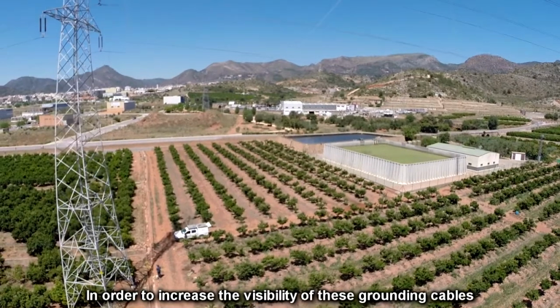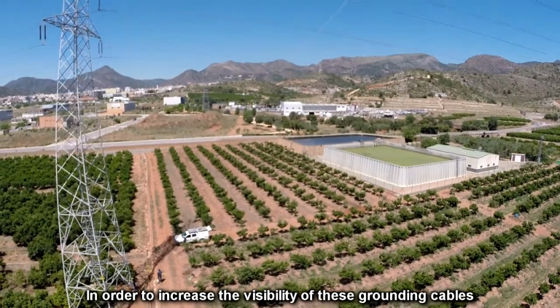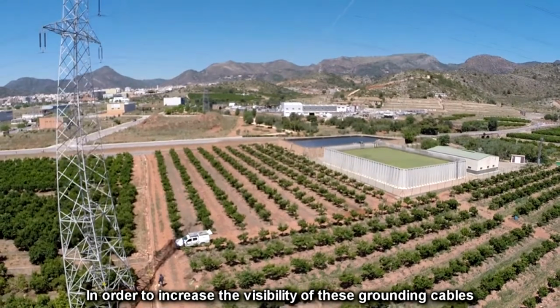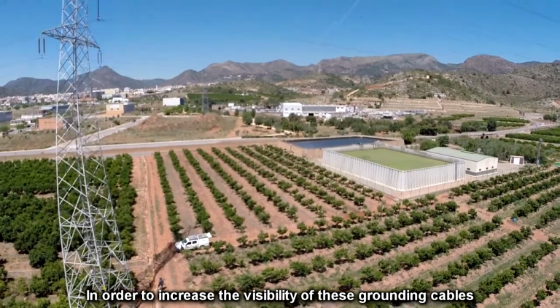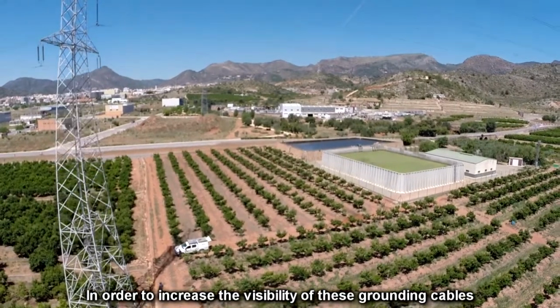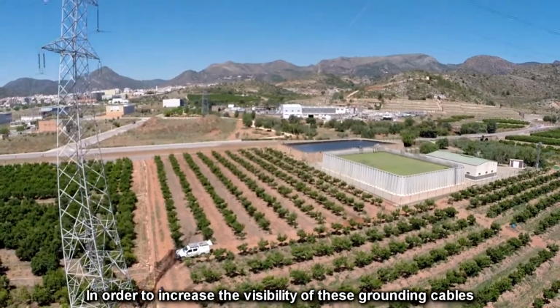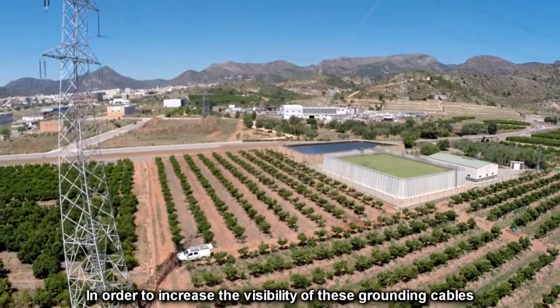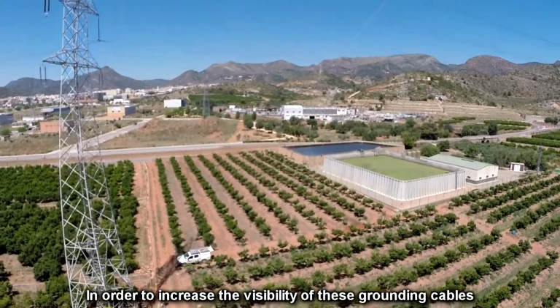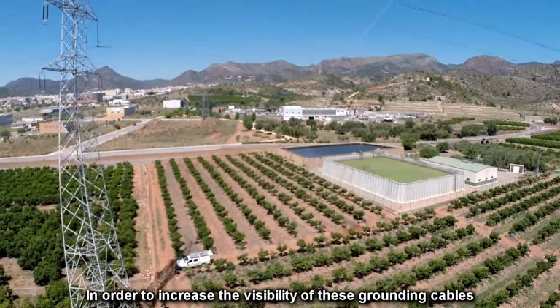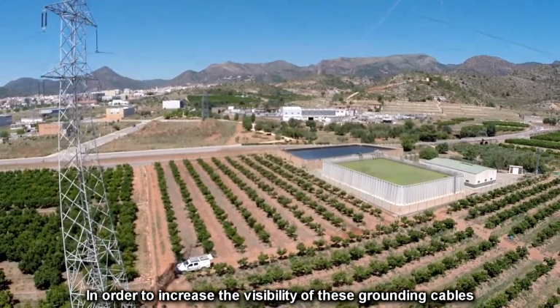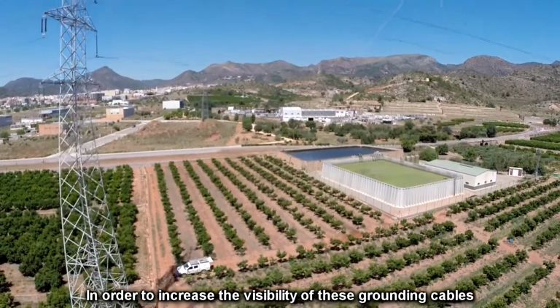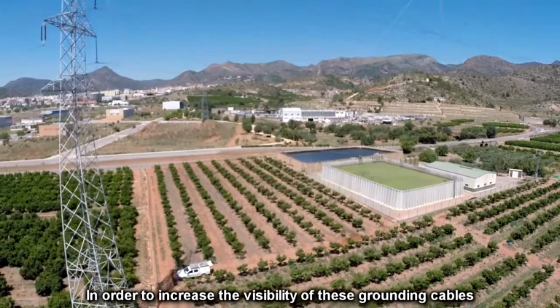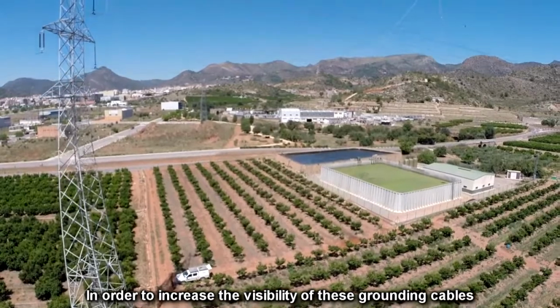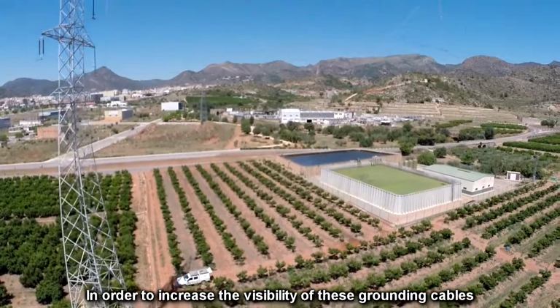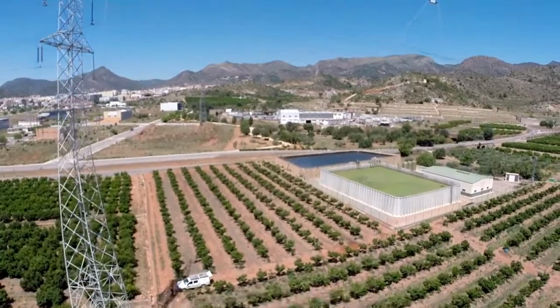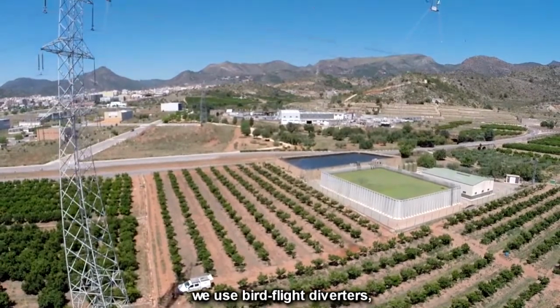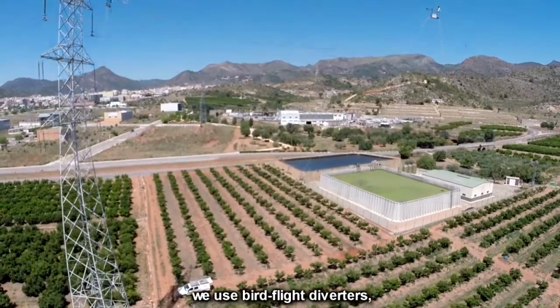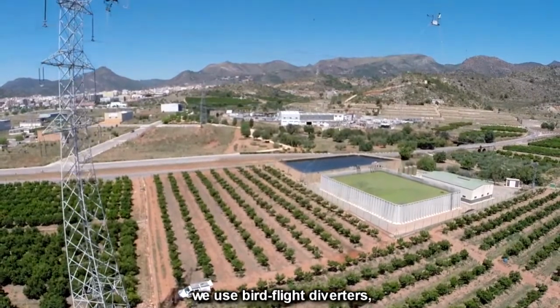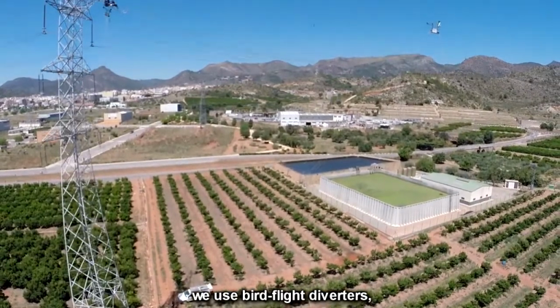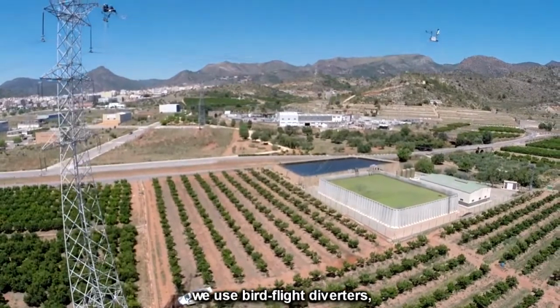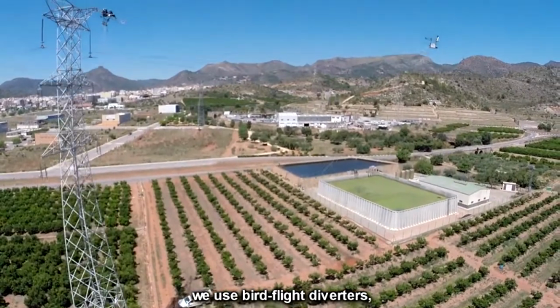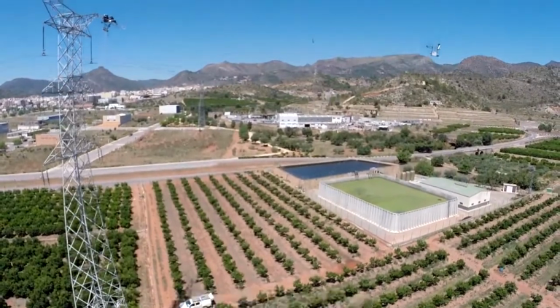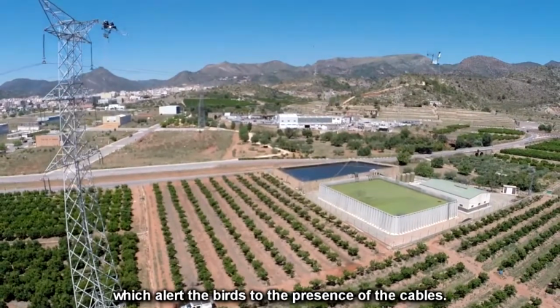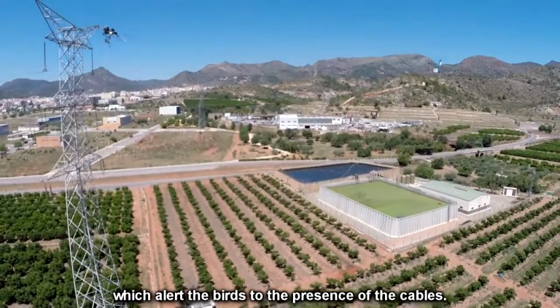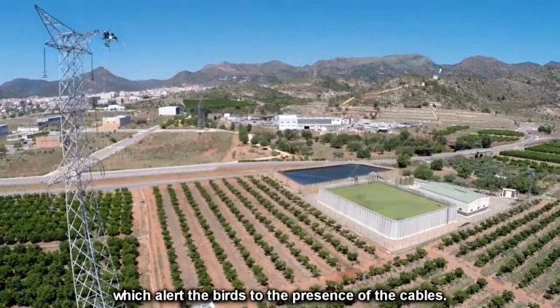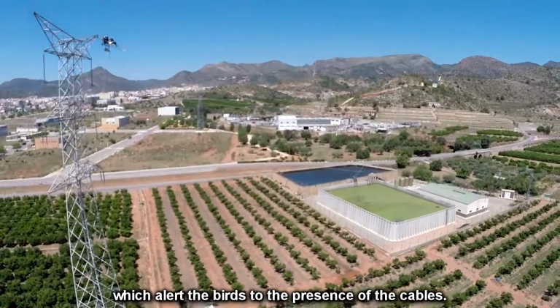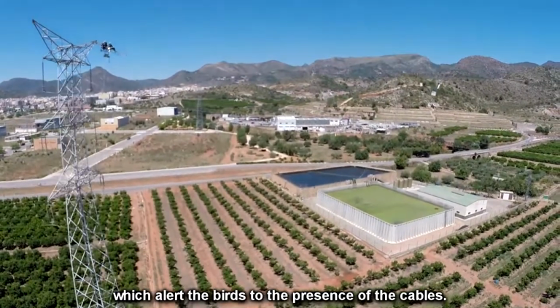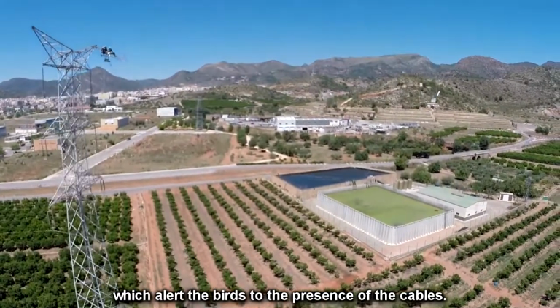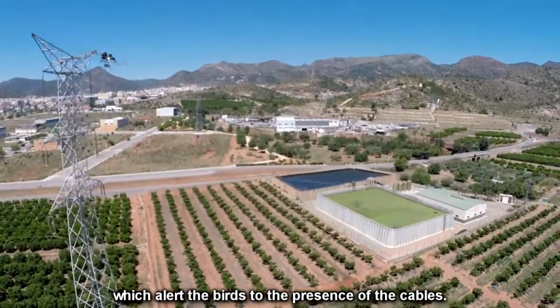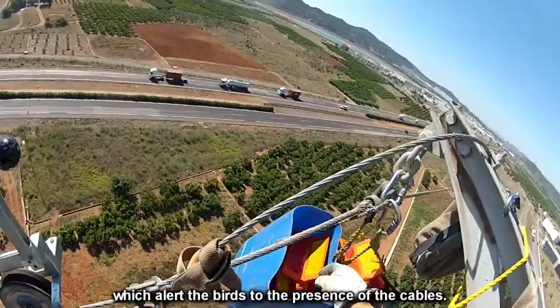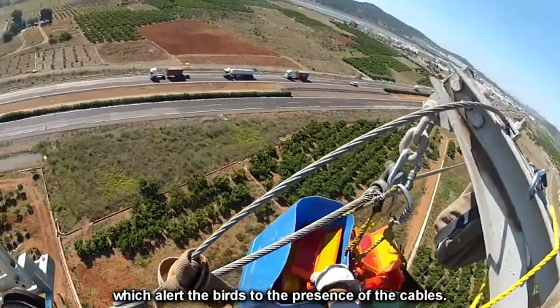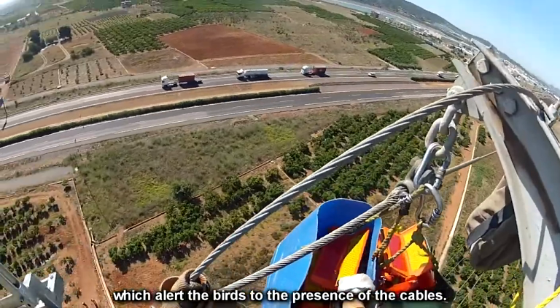In order to increase the visibility of these grounding cables, we use bird flight diverters, which alert the birds to the presence of the cables.